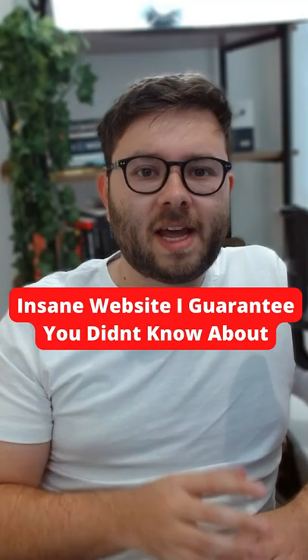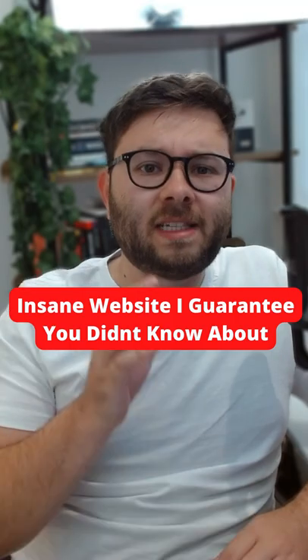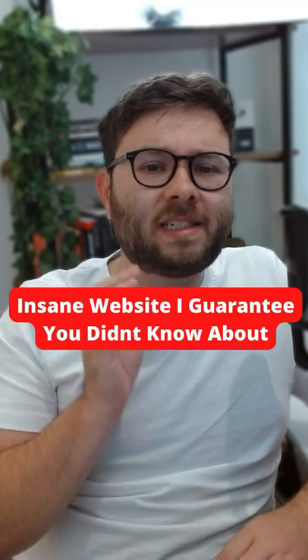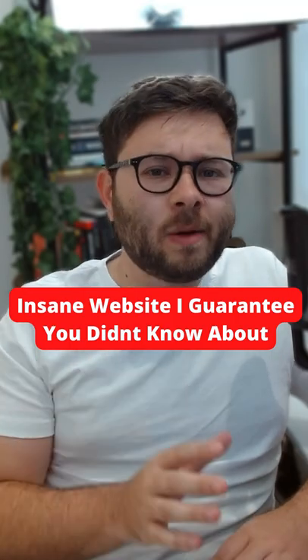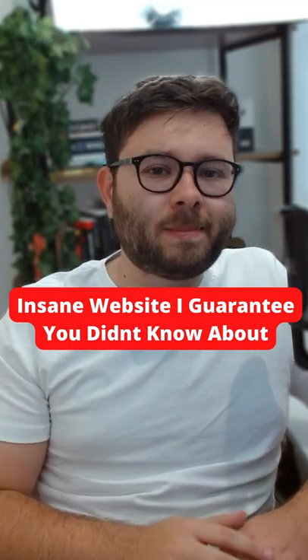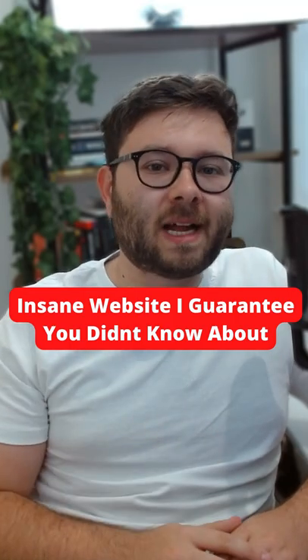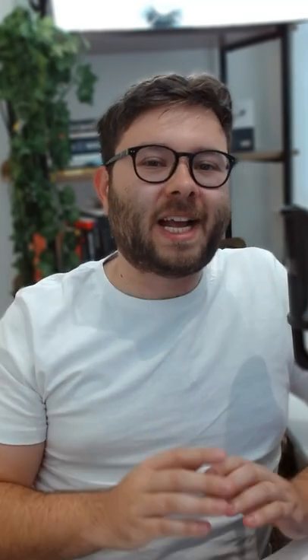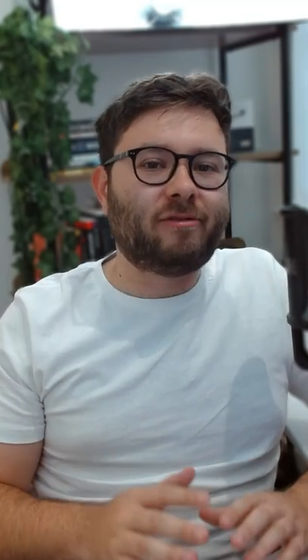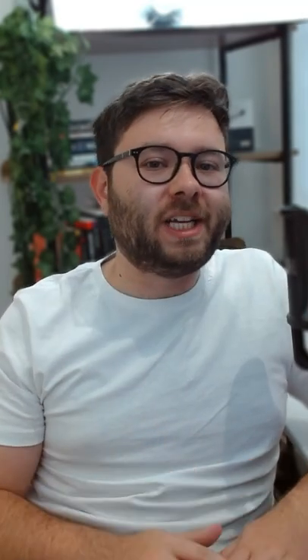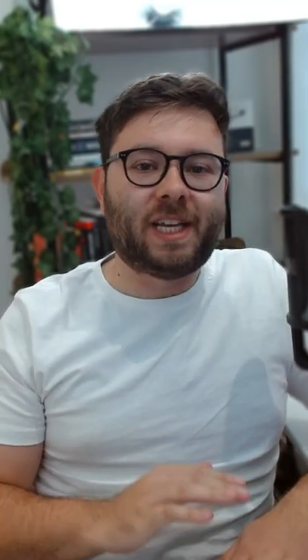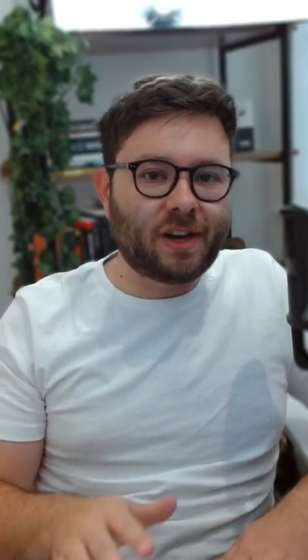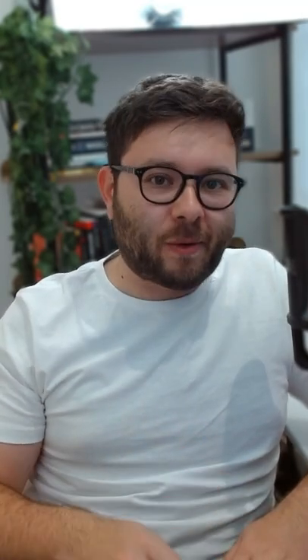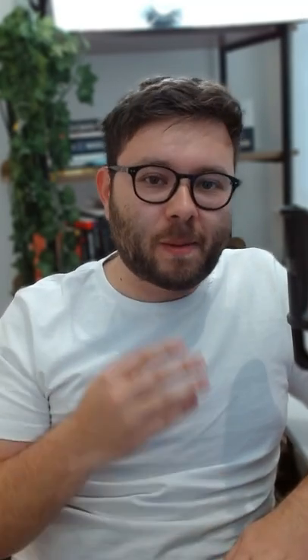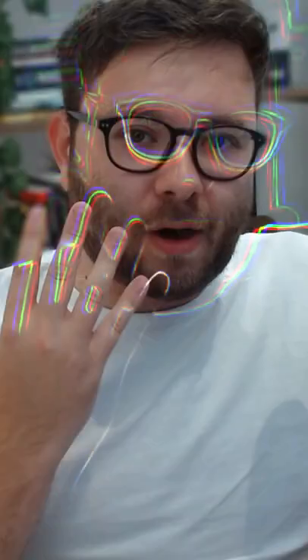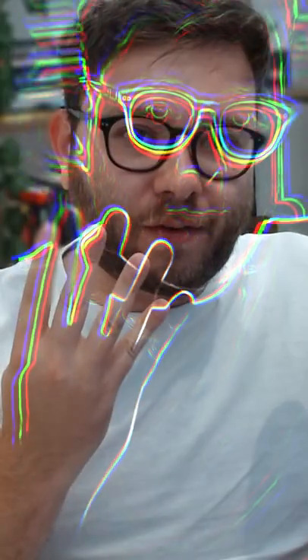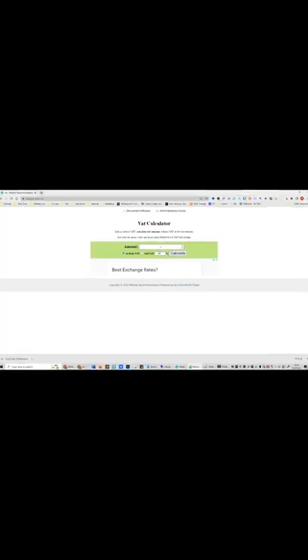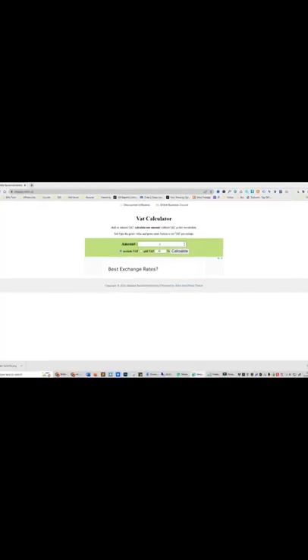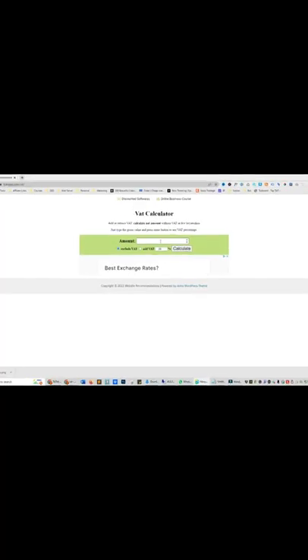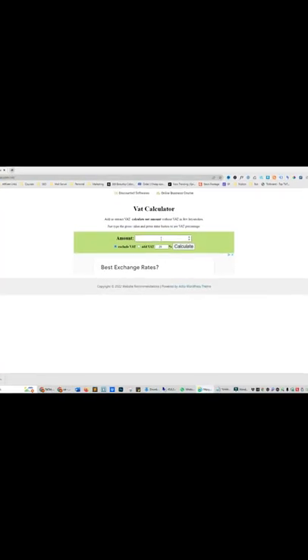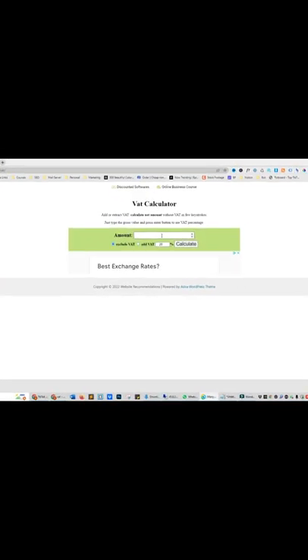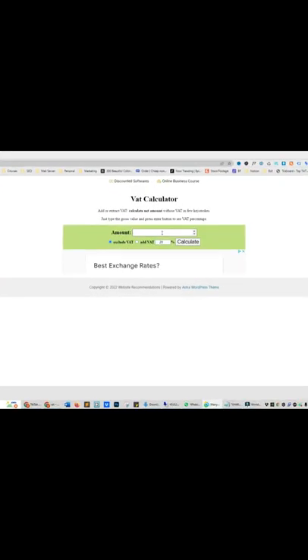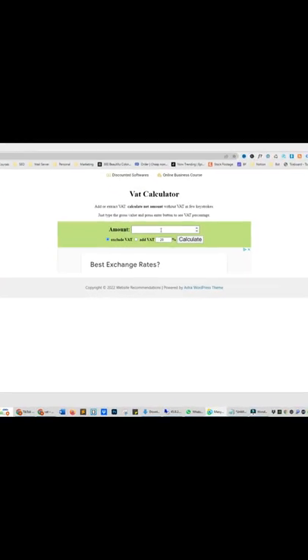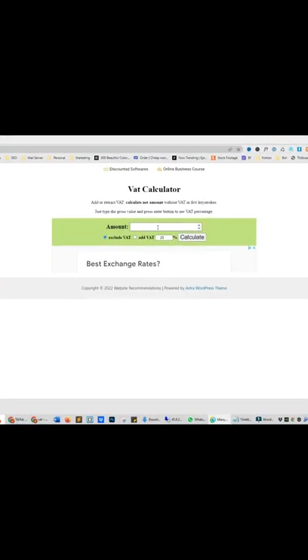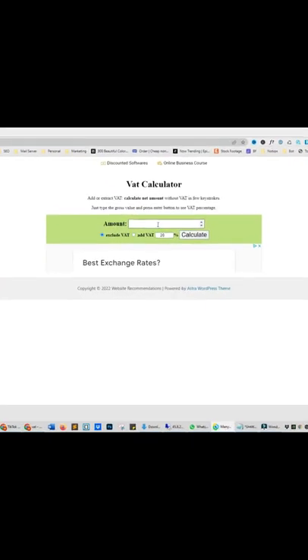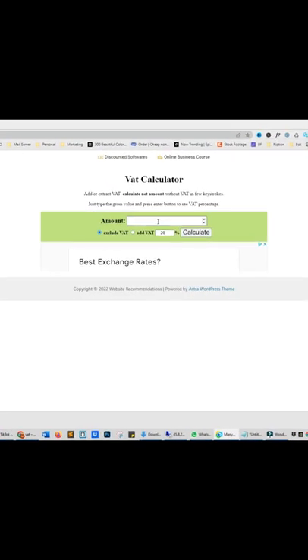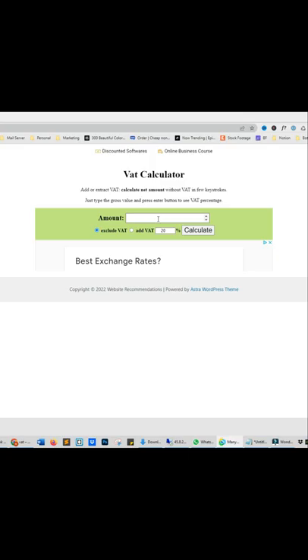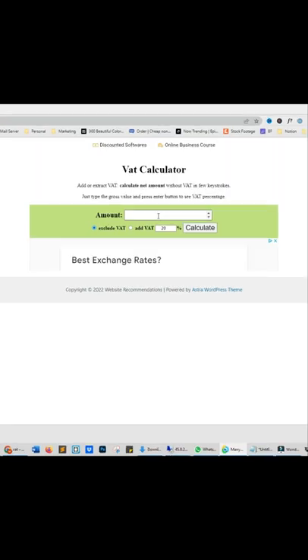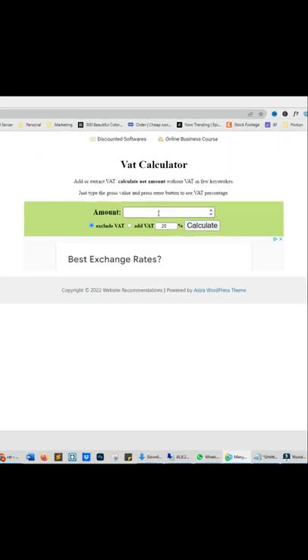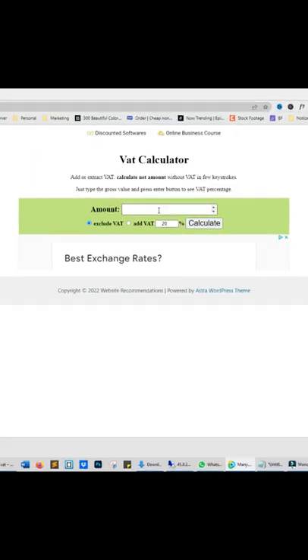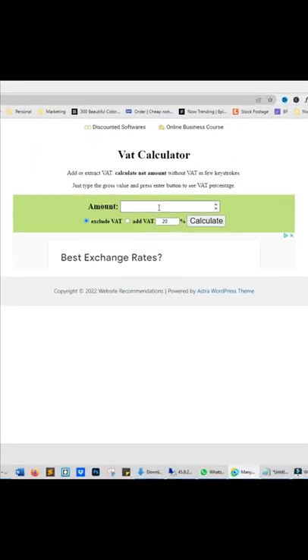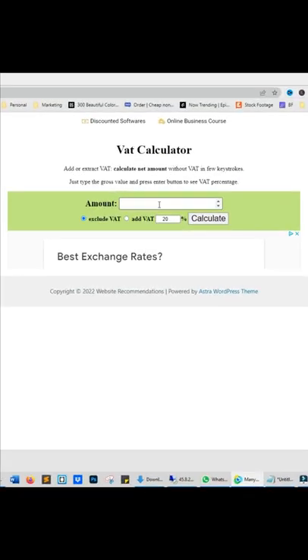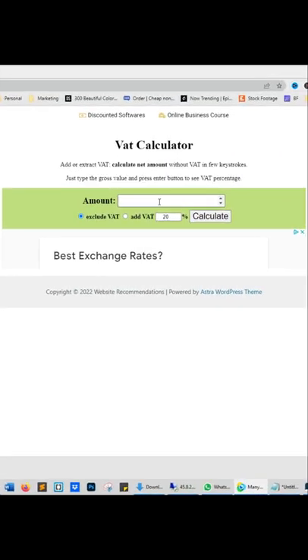Here's an insane website I guarantee you didn't know. Part 4. This website will add or extract VAT from your calculations.